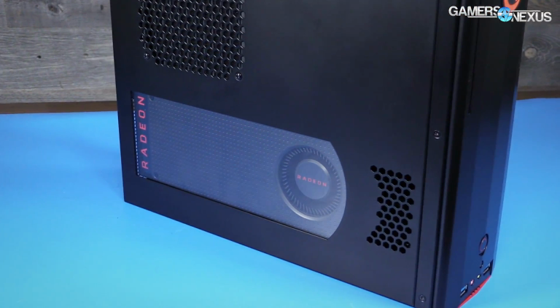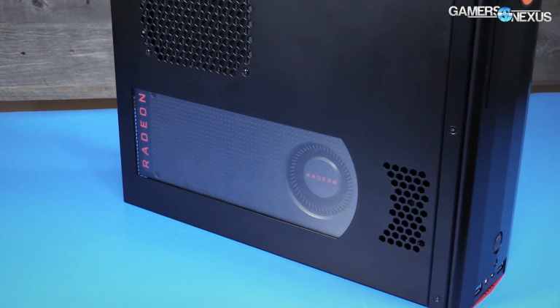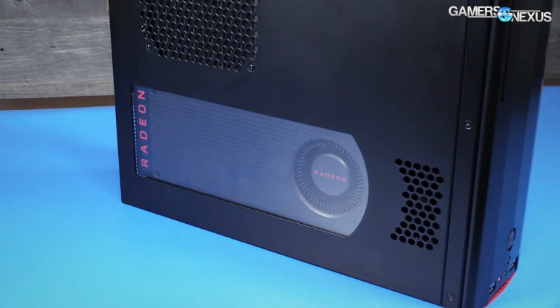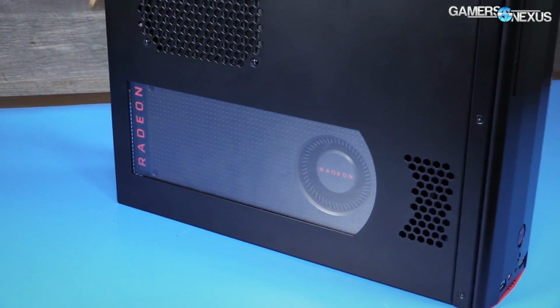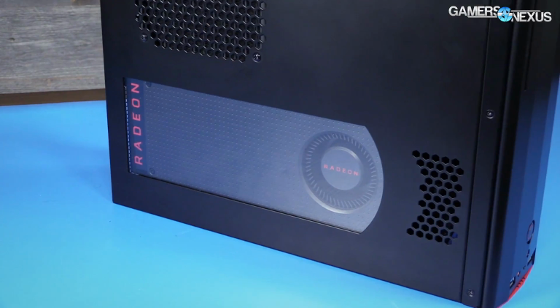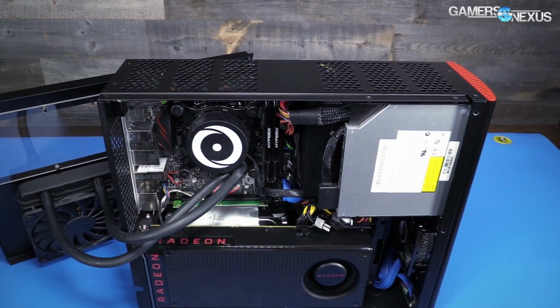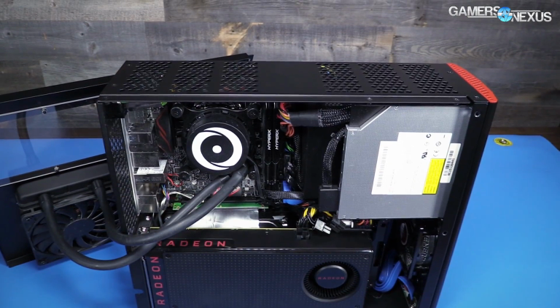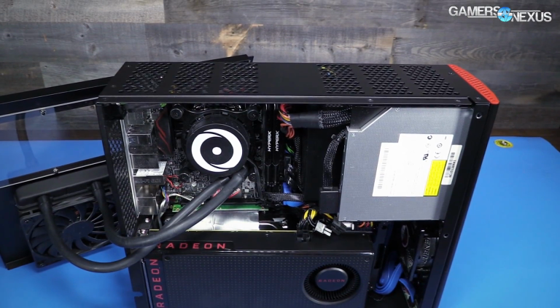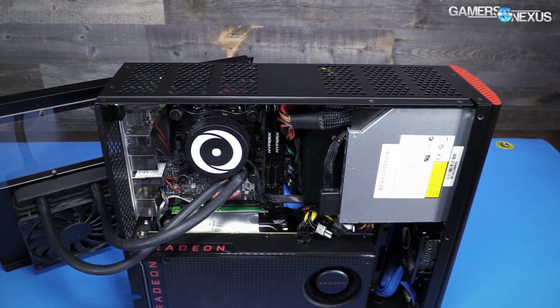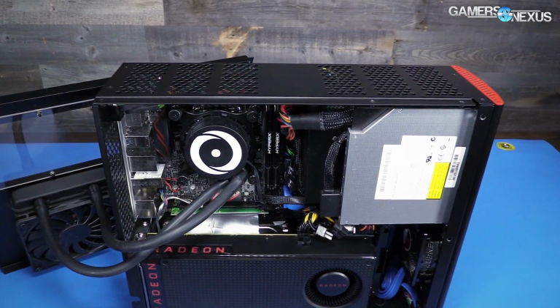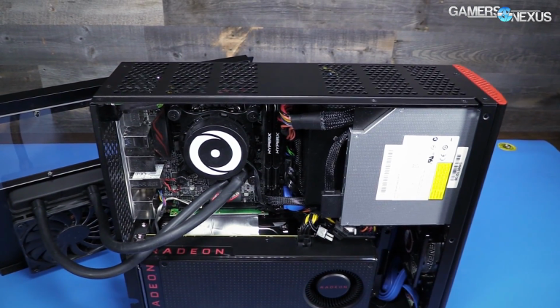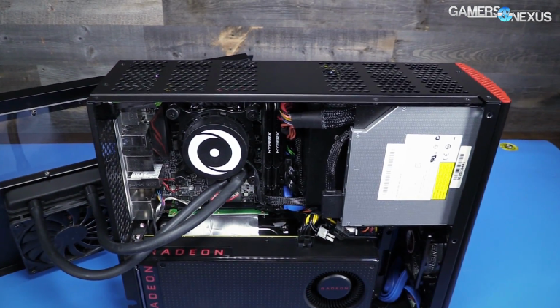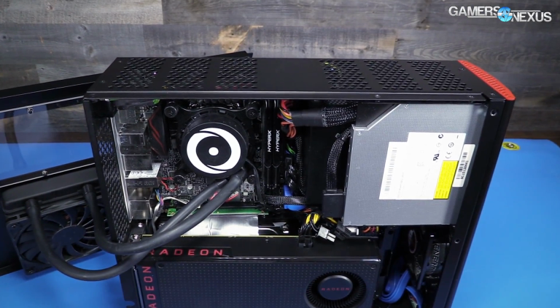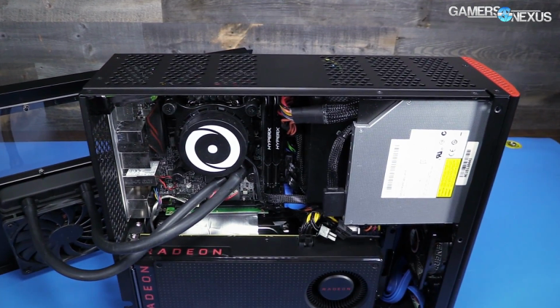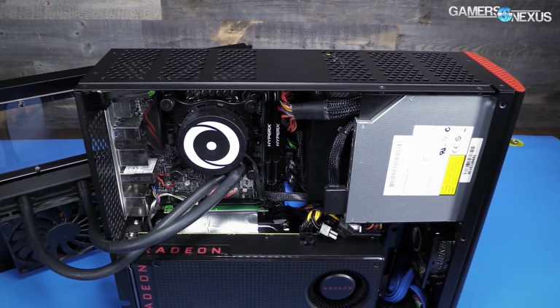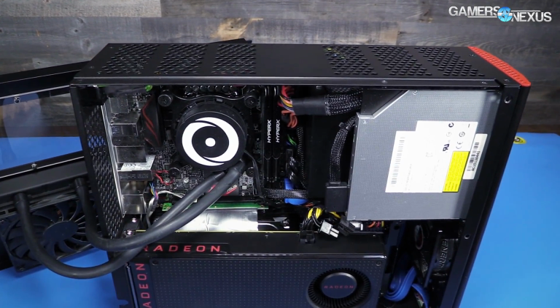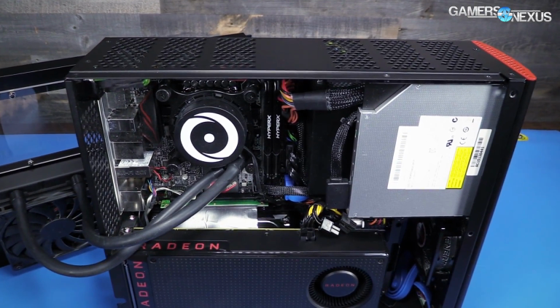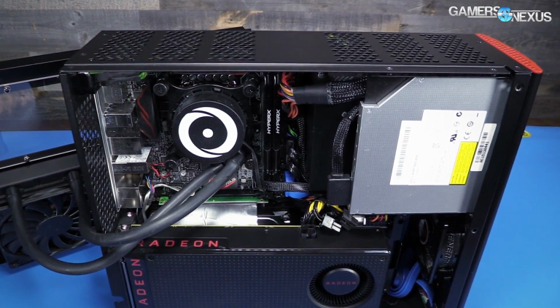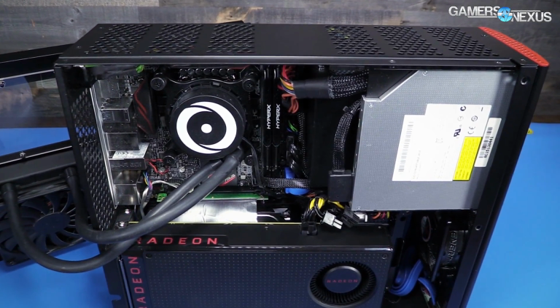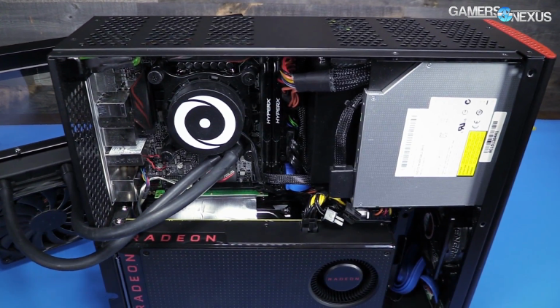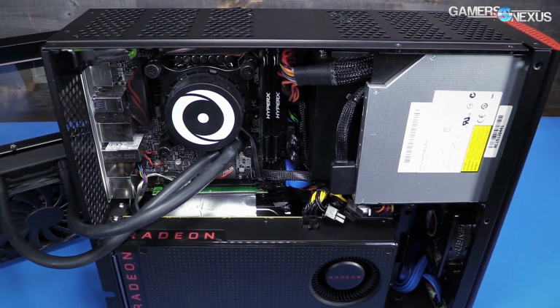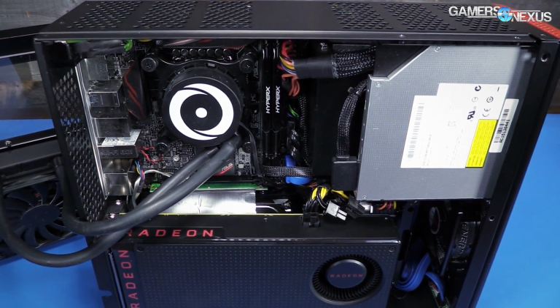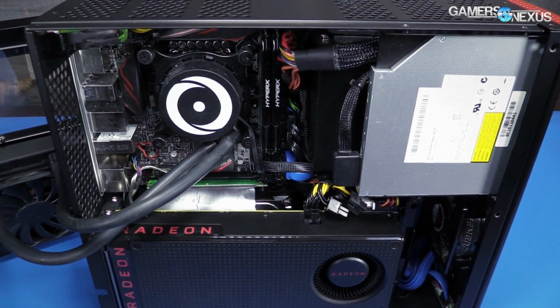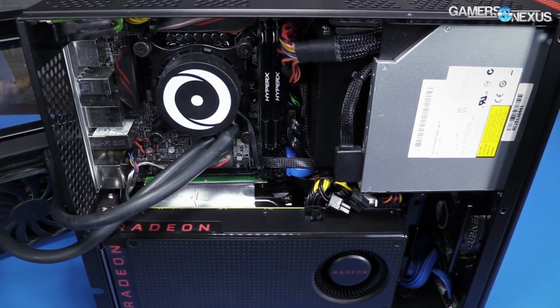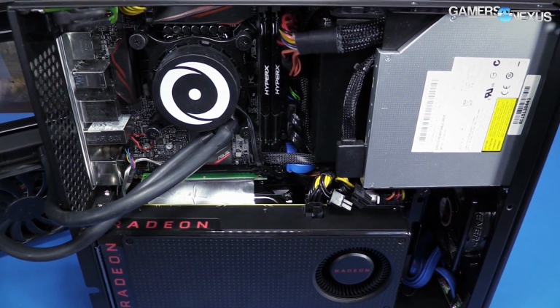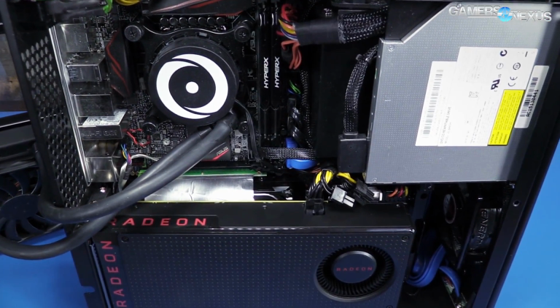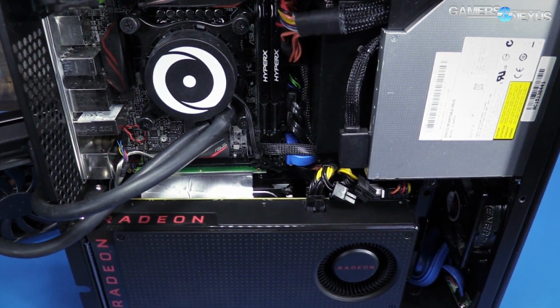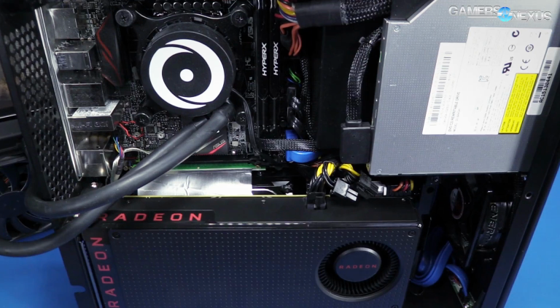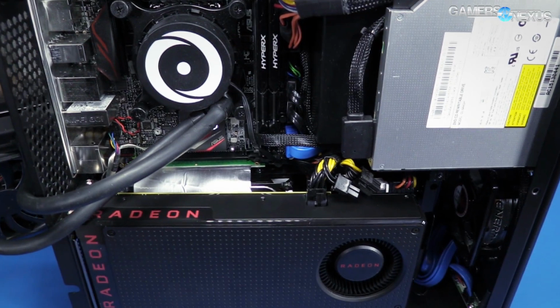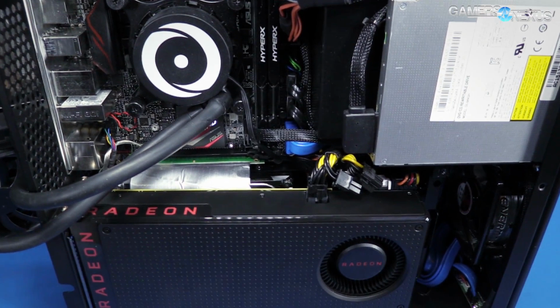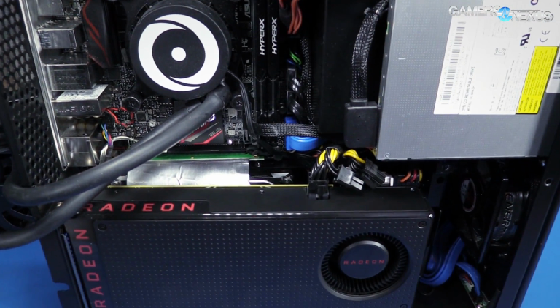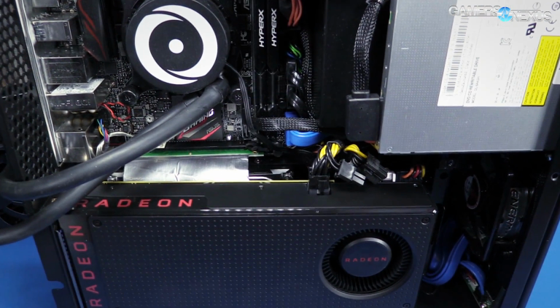Before getting to that, this coverage is brought to you by Origin PC and their new Origin Chronos small form factor PC, which is customizable, upgradeable, and now shipping with the RX 480 for high-end home theater and VR gaming.